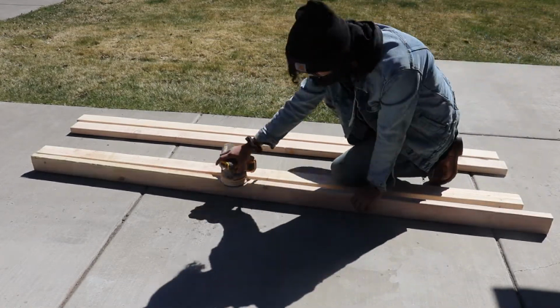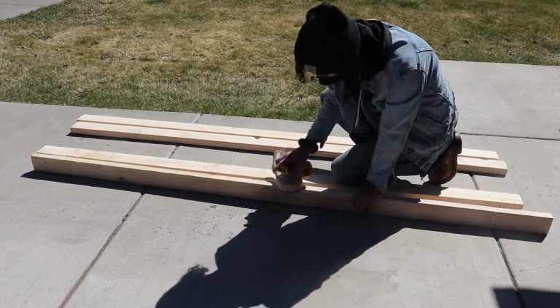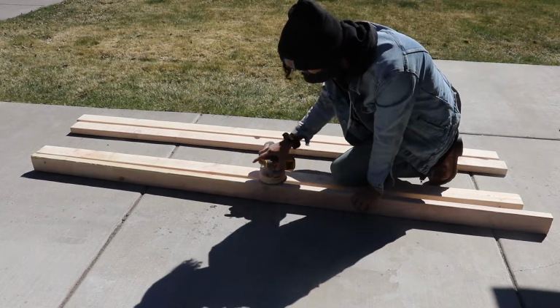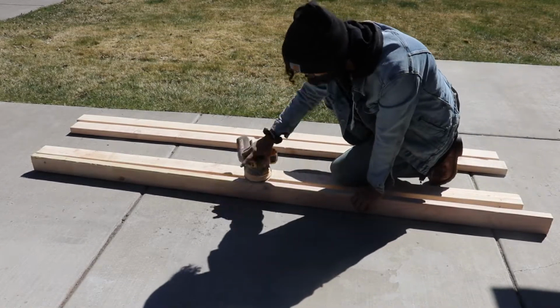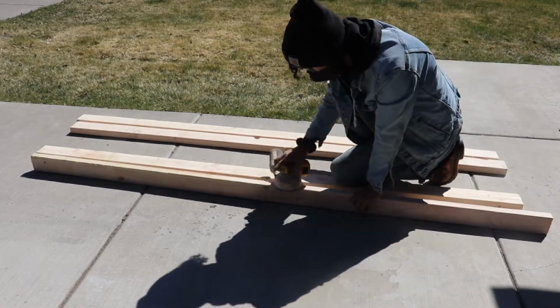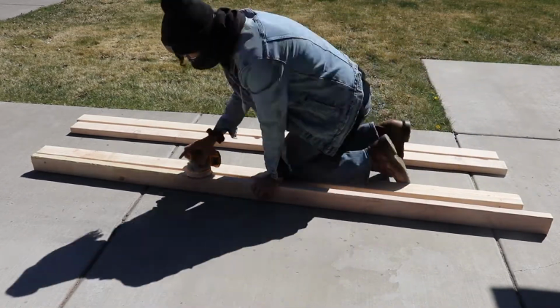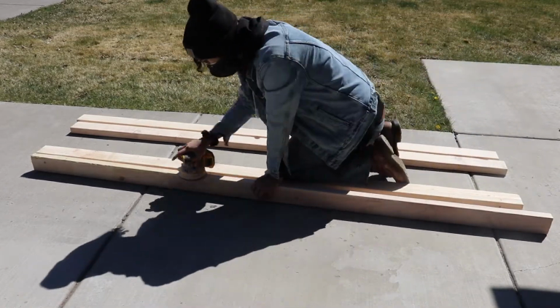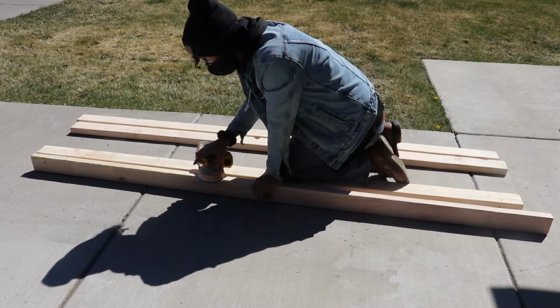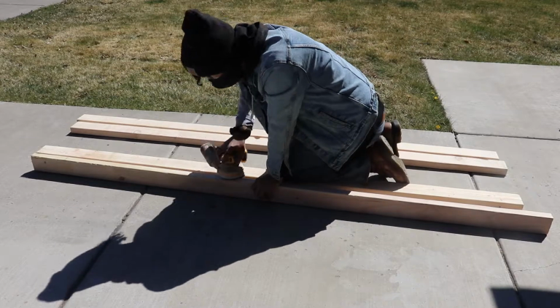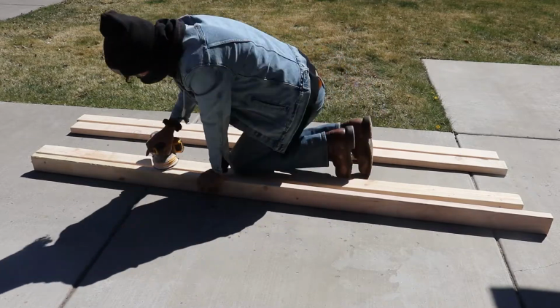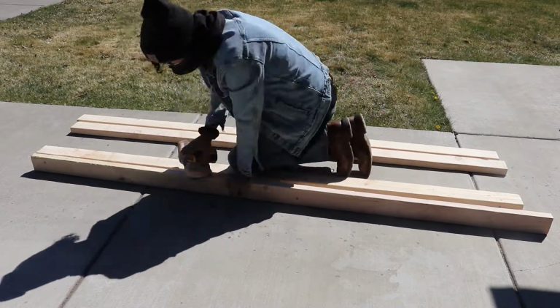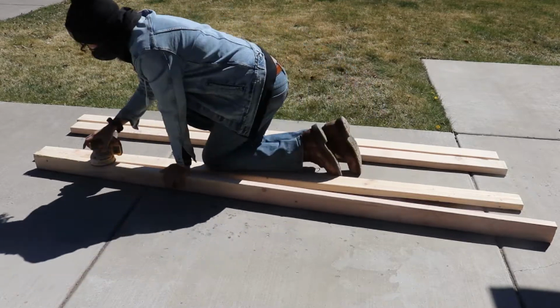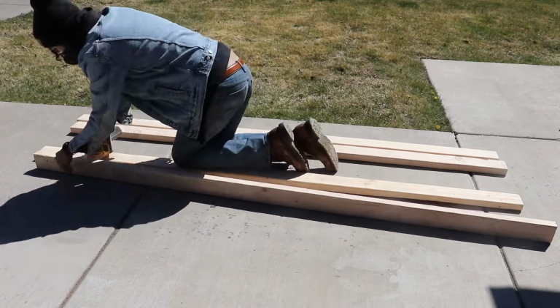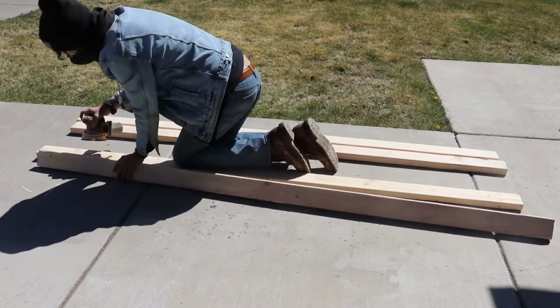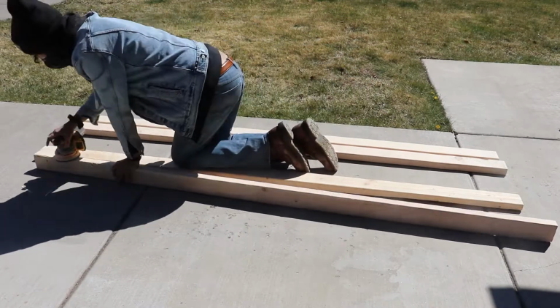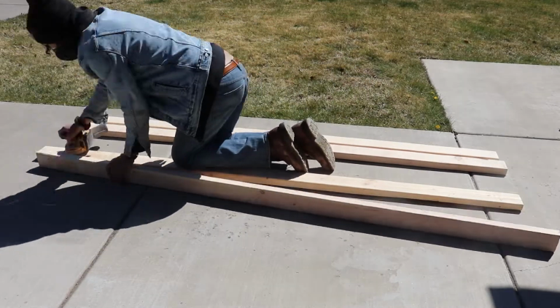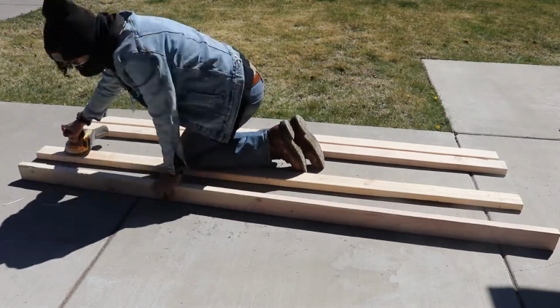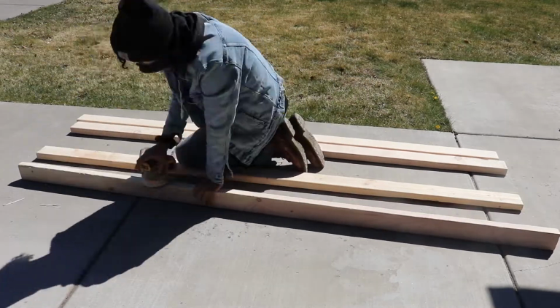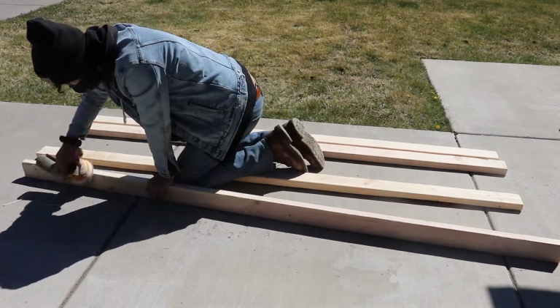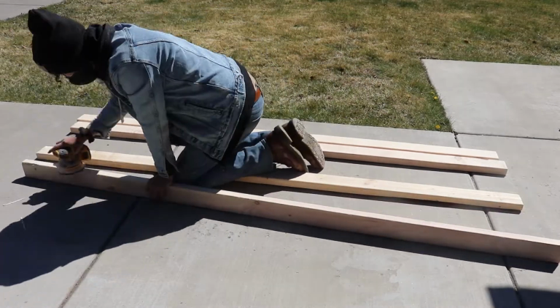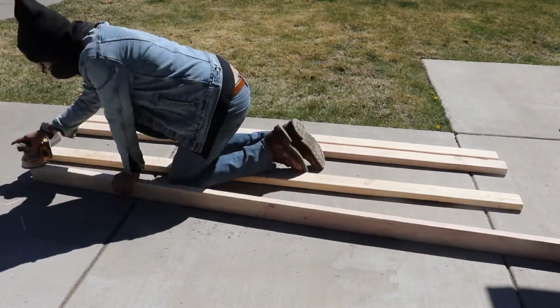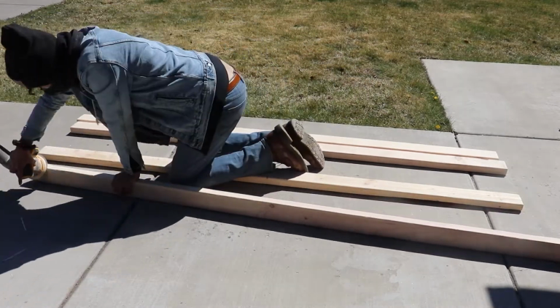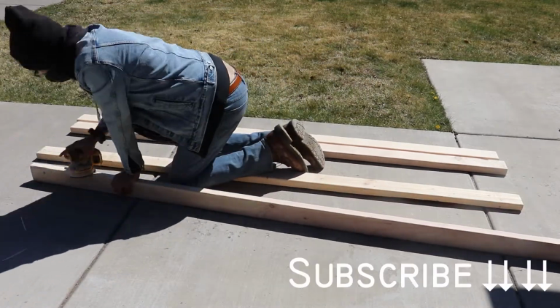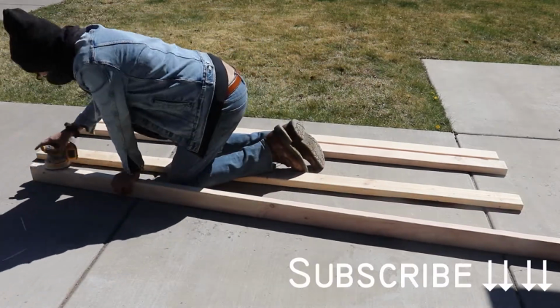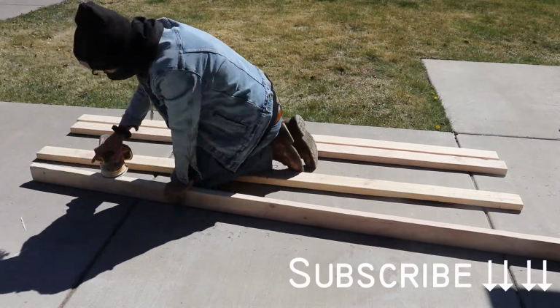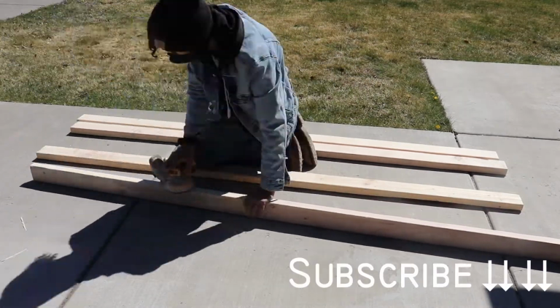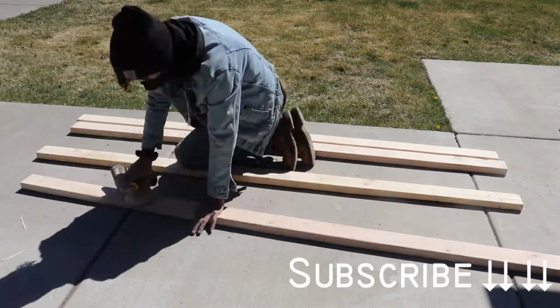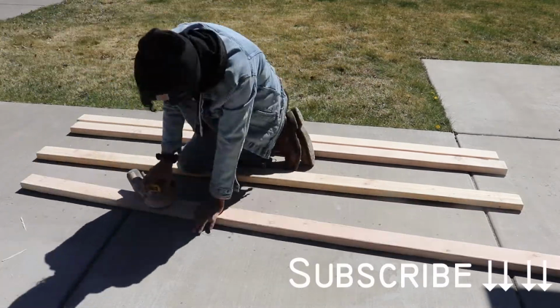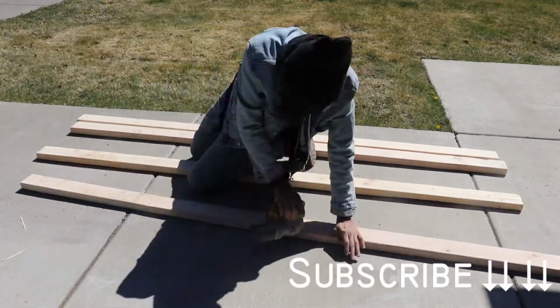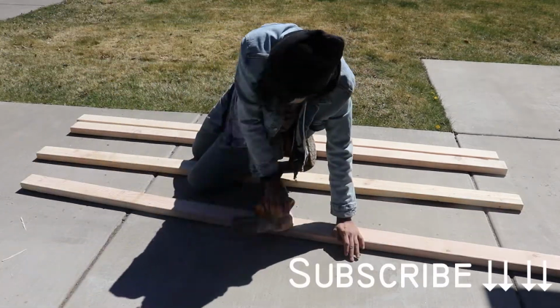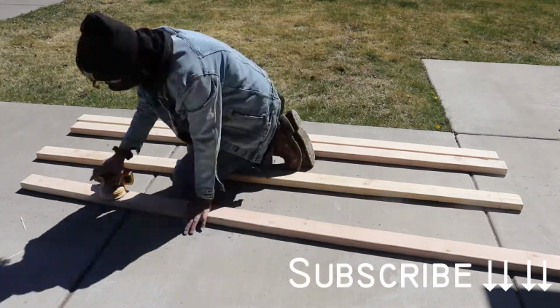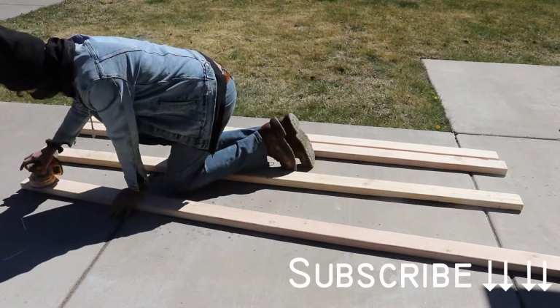A free way to help me get that planer would be for you to hit that subscribe button.